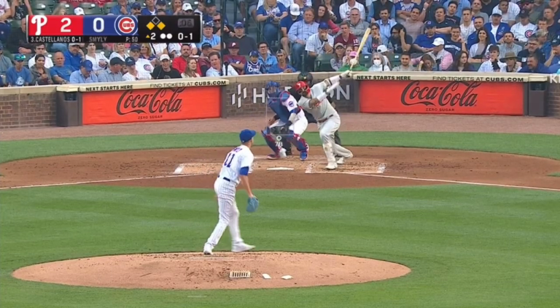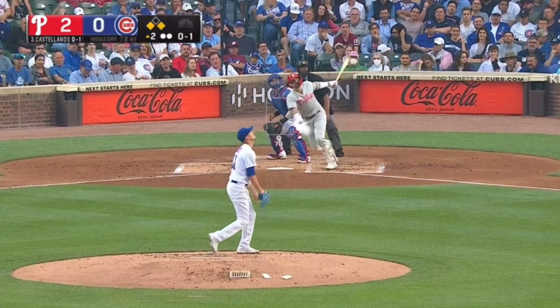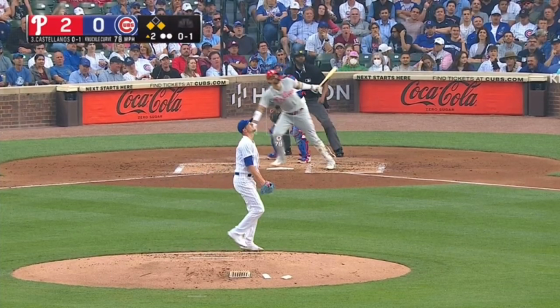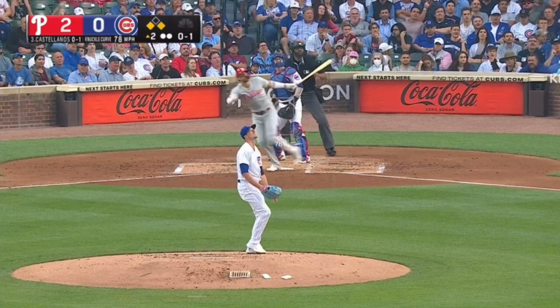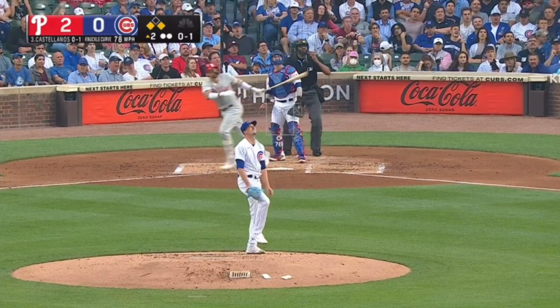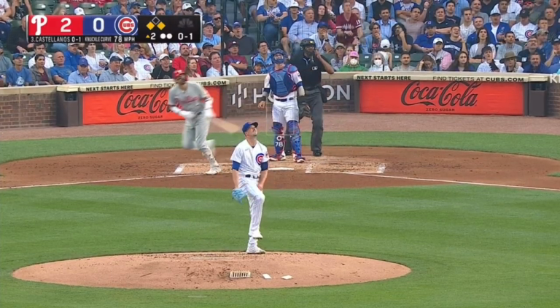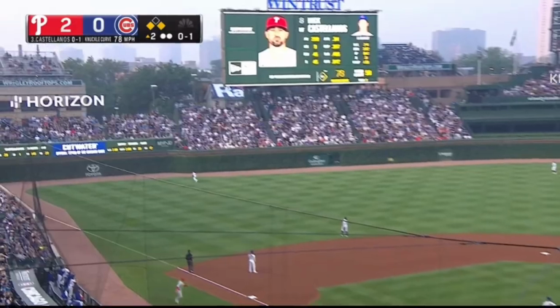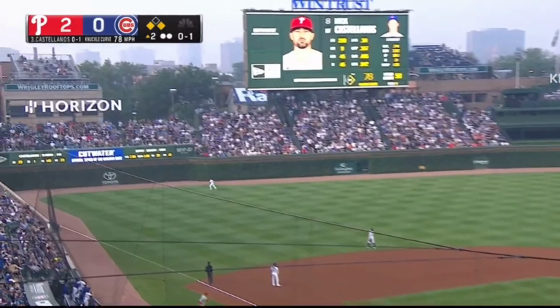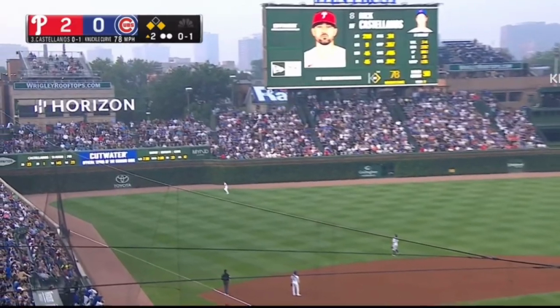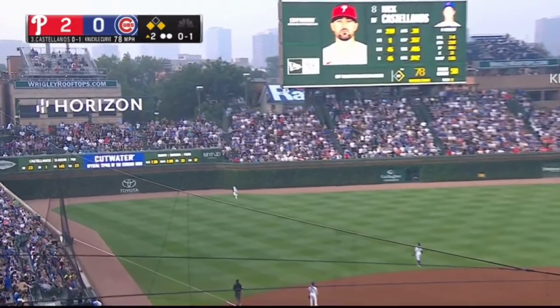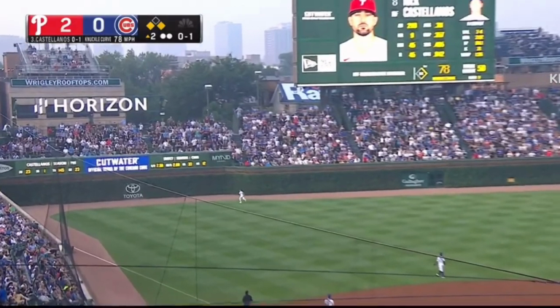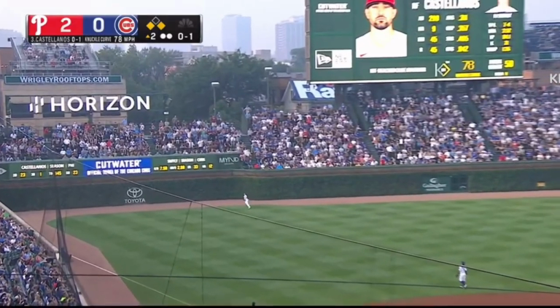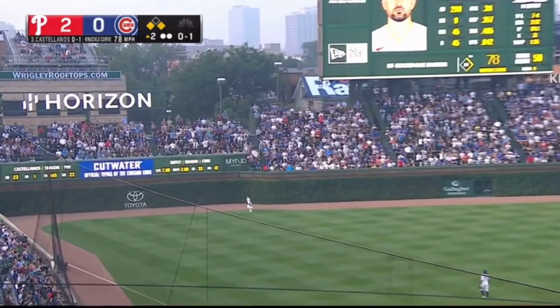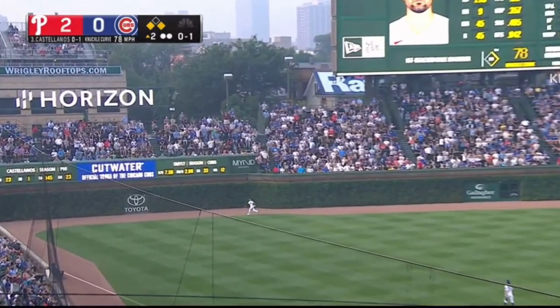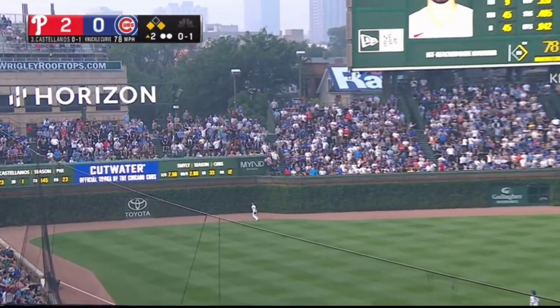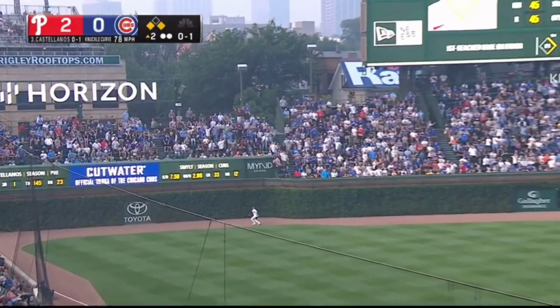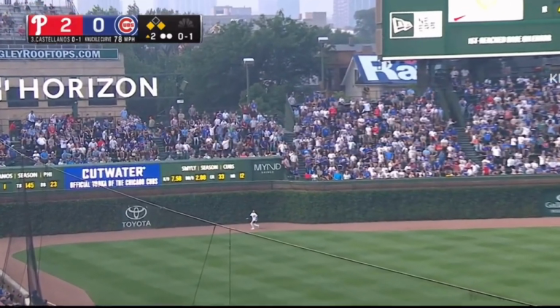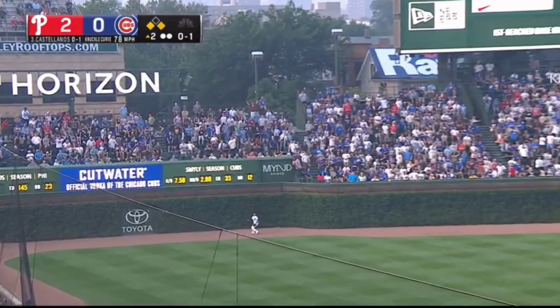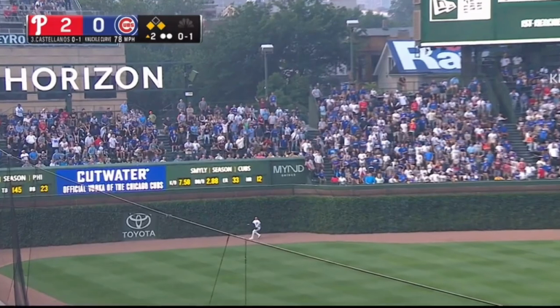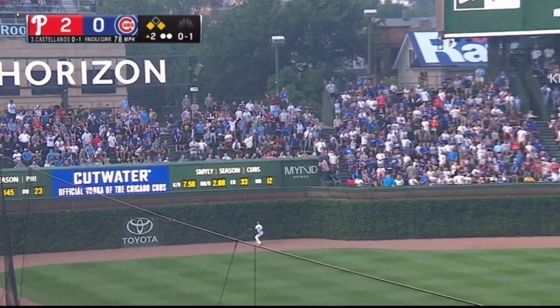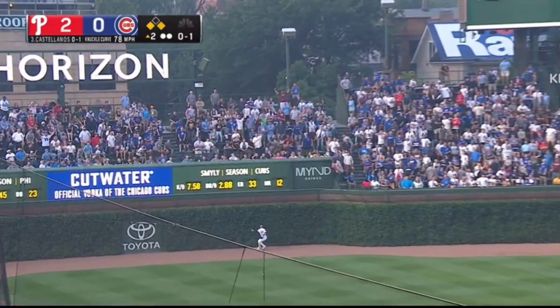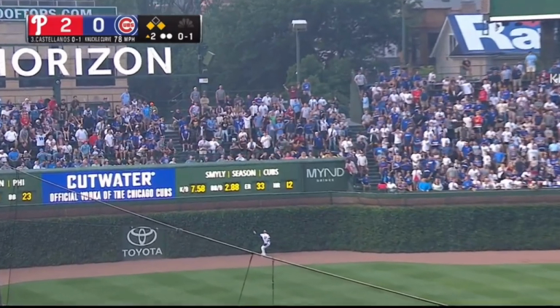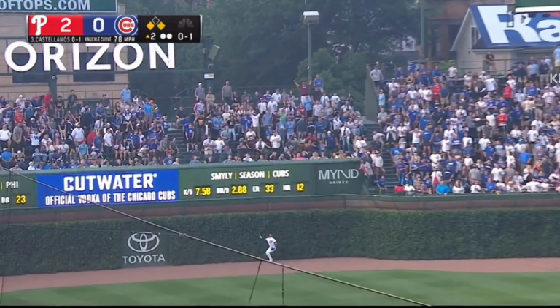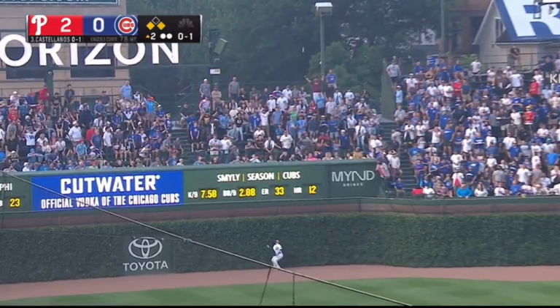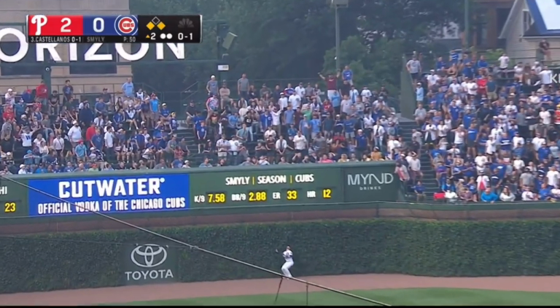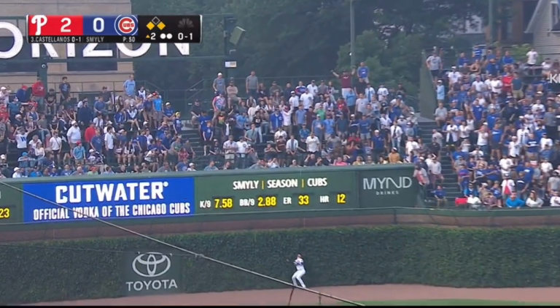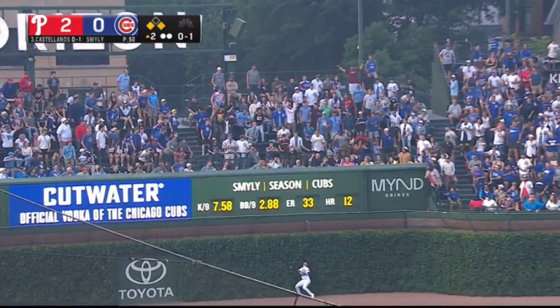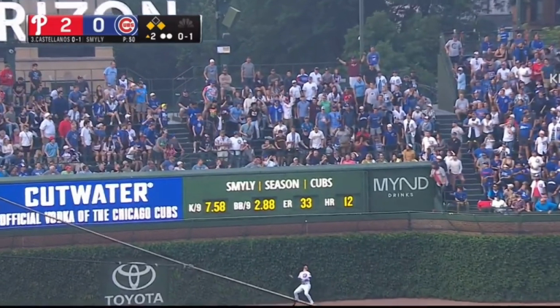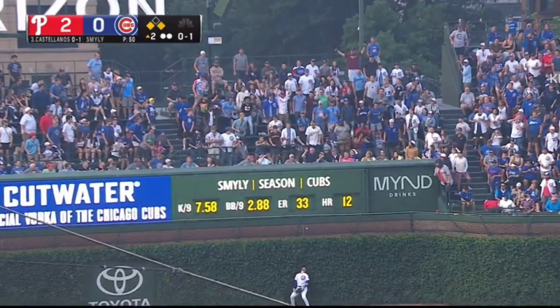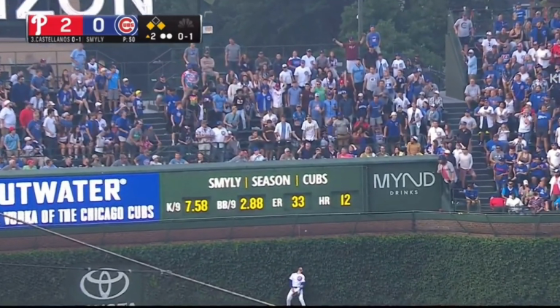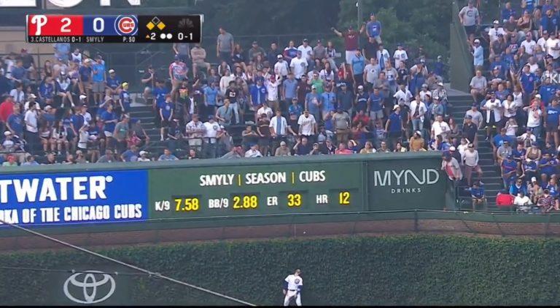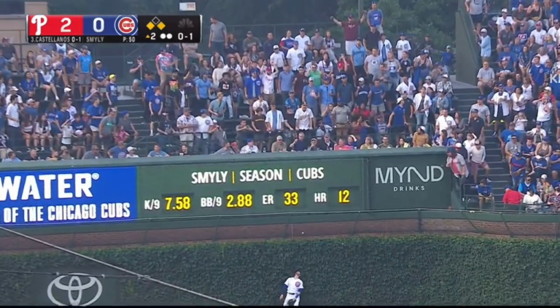Pitches it high in the air to left field. Going back into the wall, back to the ivy. It is gone!